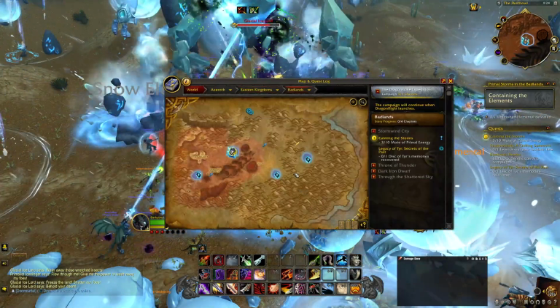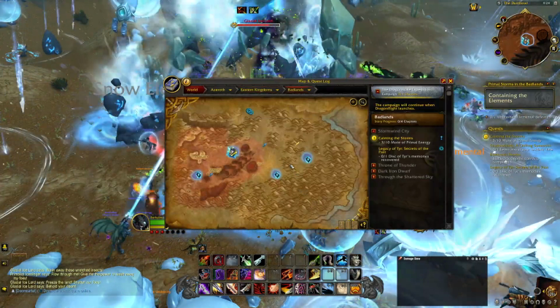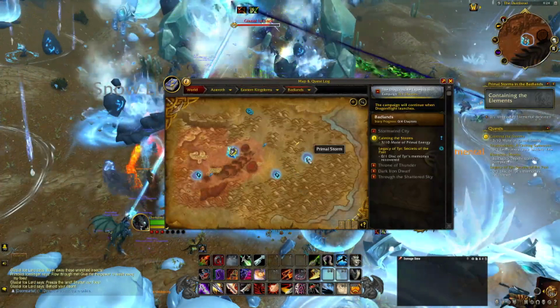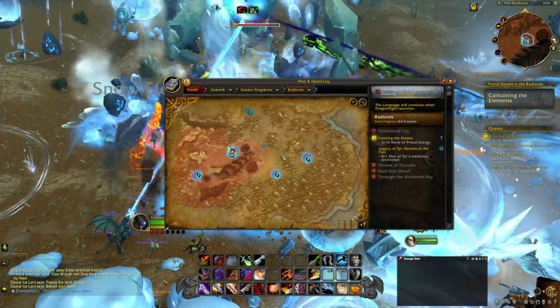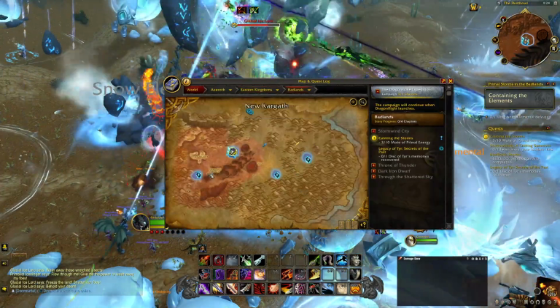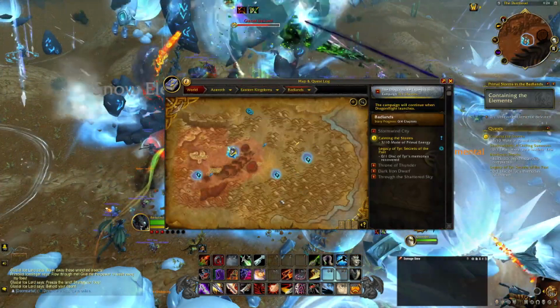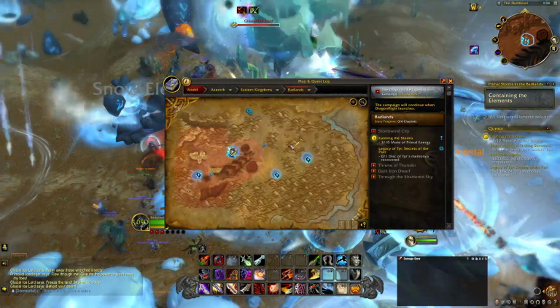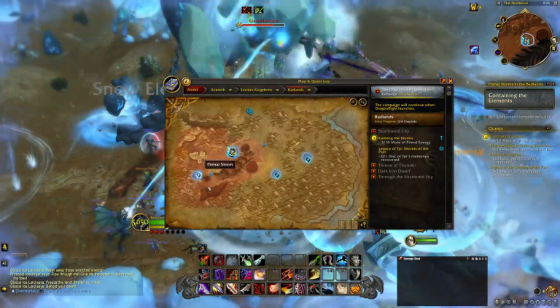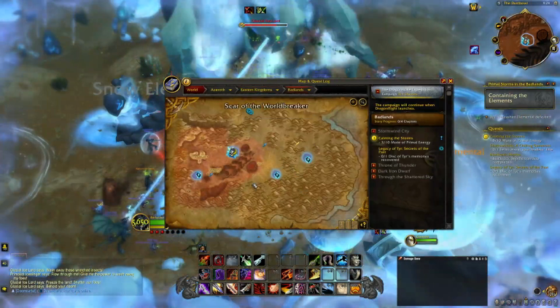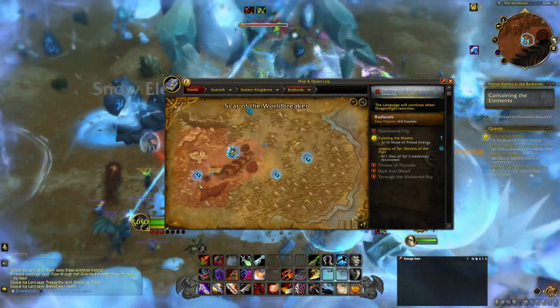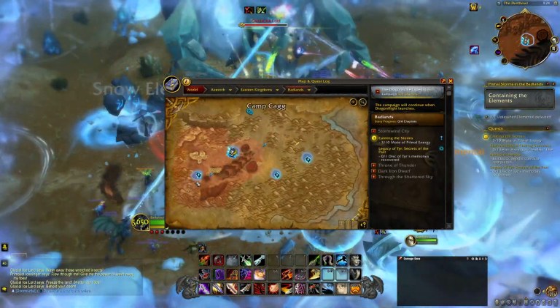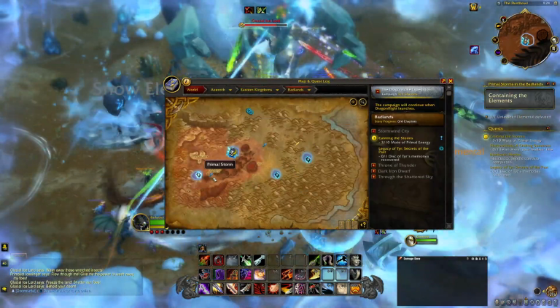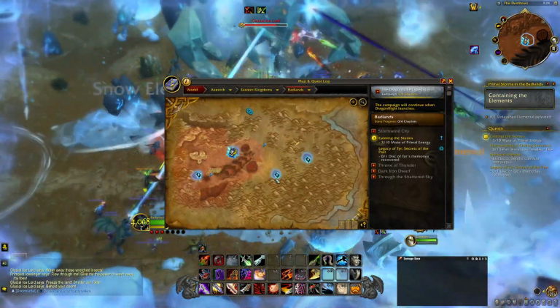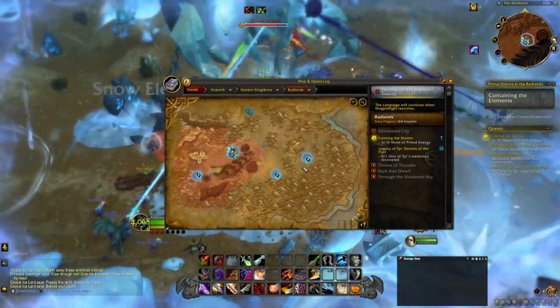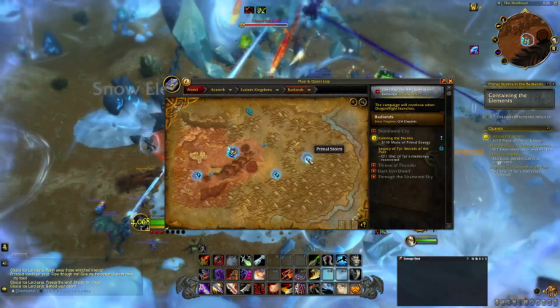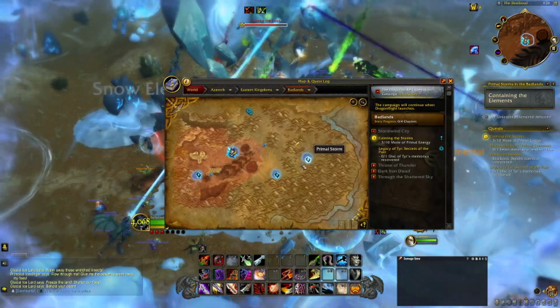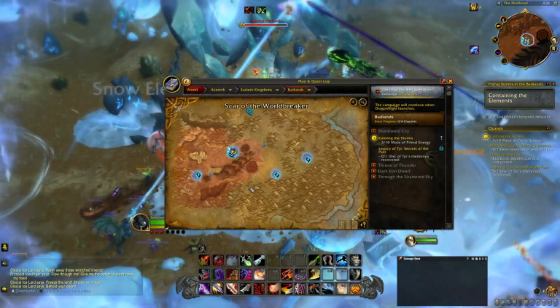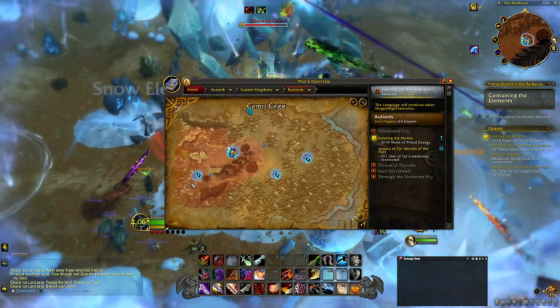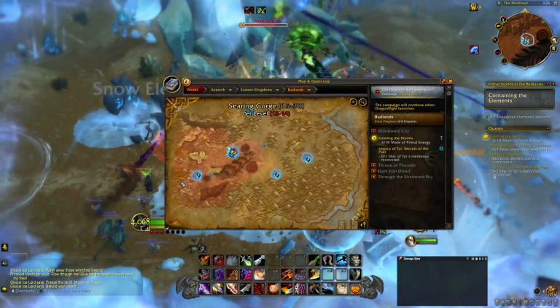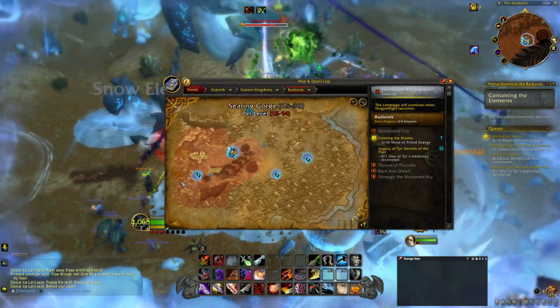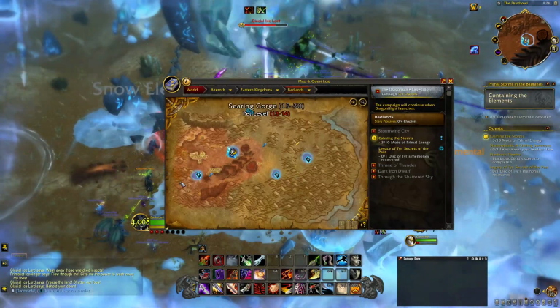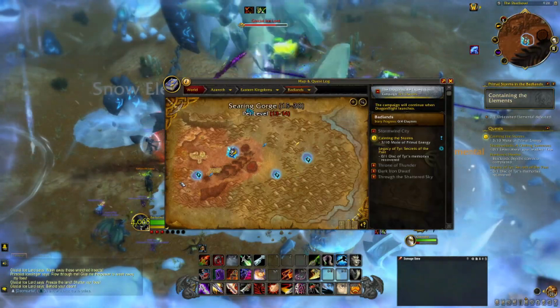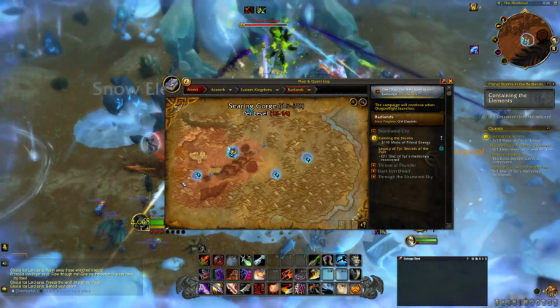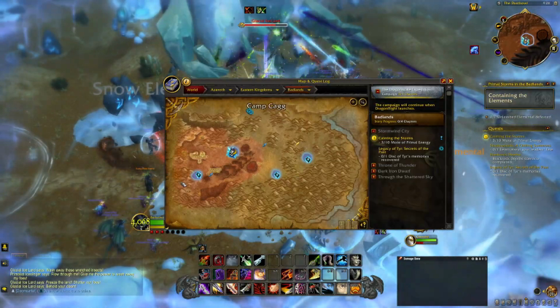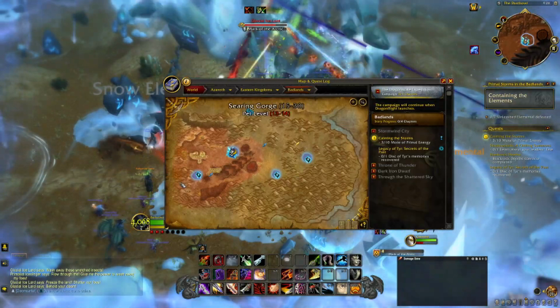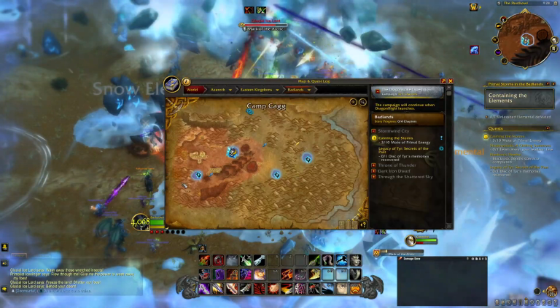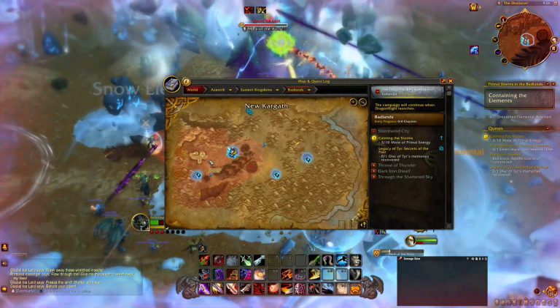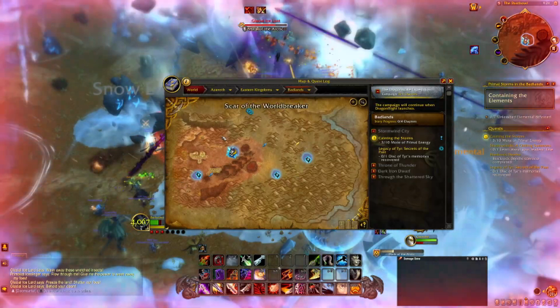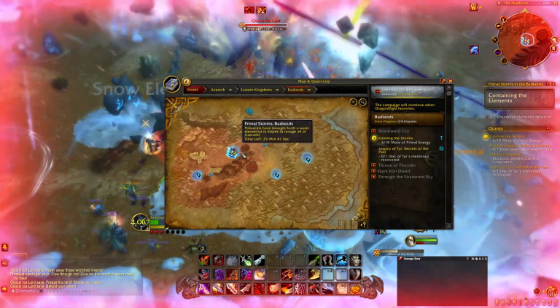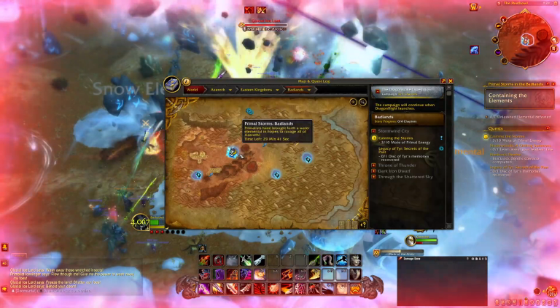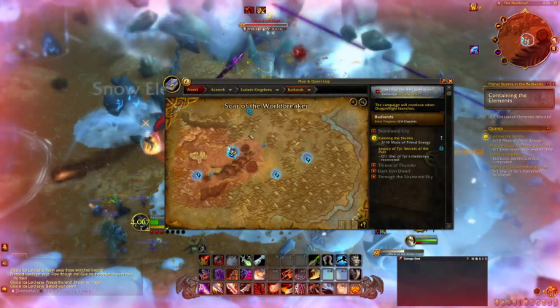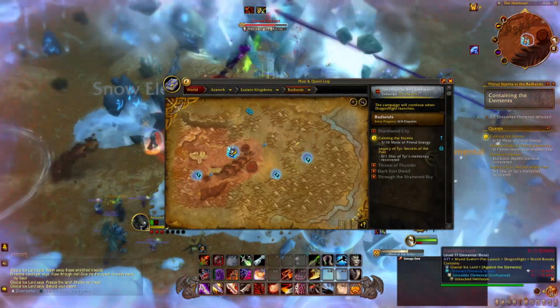You're going to see these different circles right here. Each of them is going to have elementals in them. You kill the elementals, you get primeval essence.